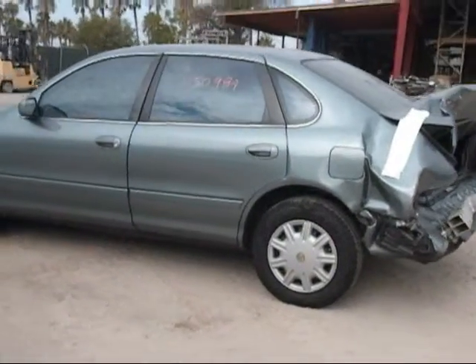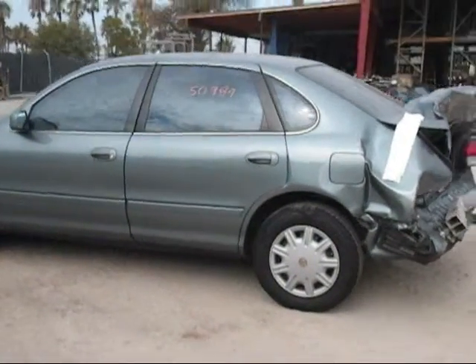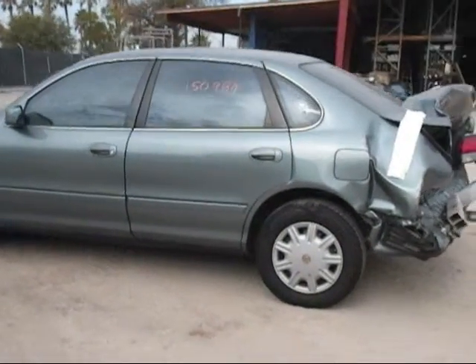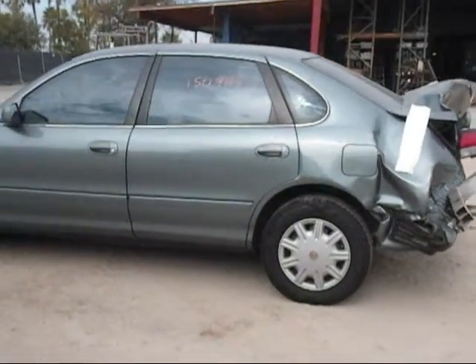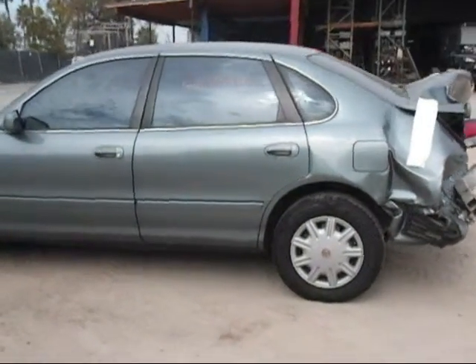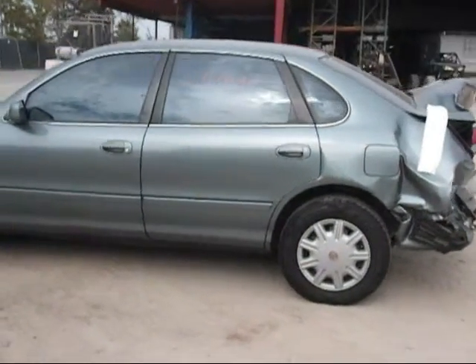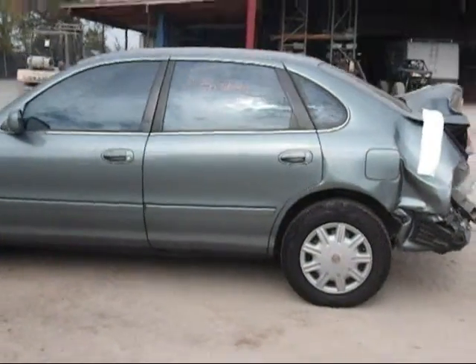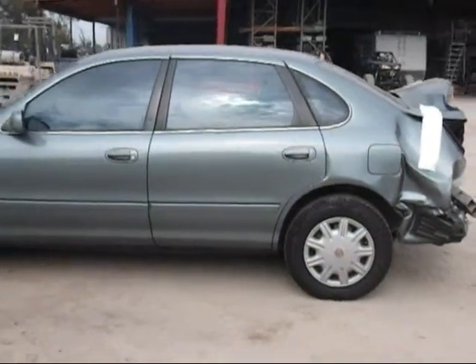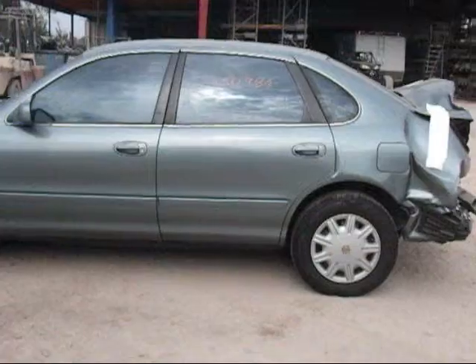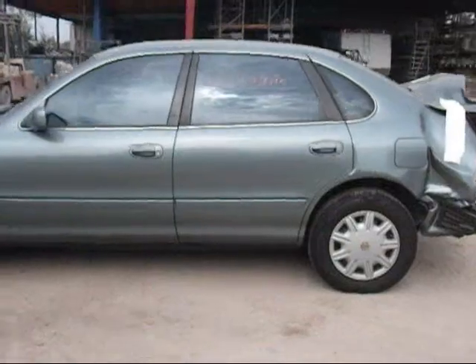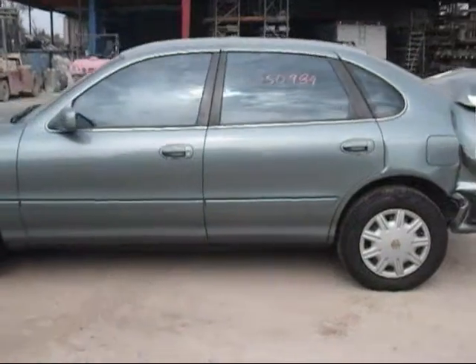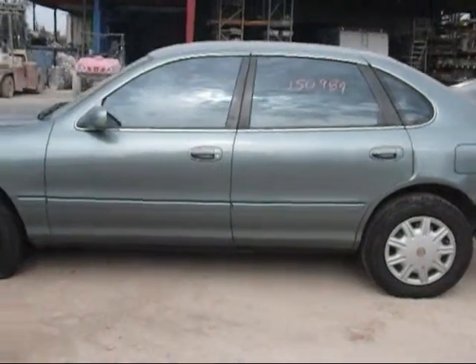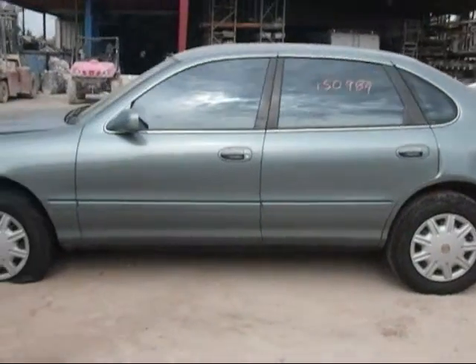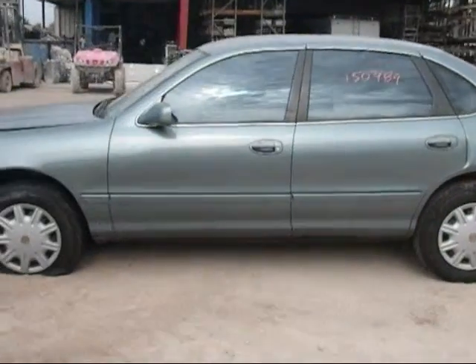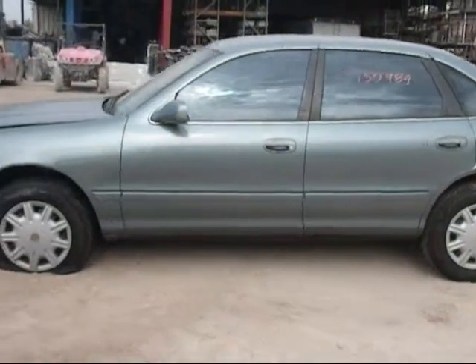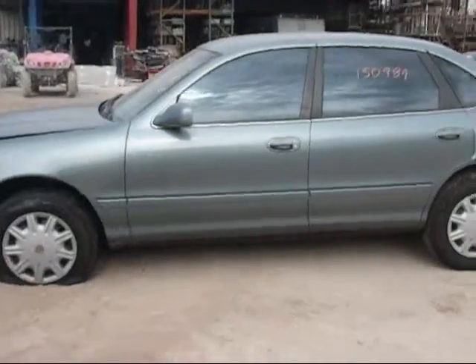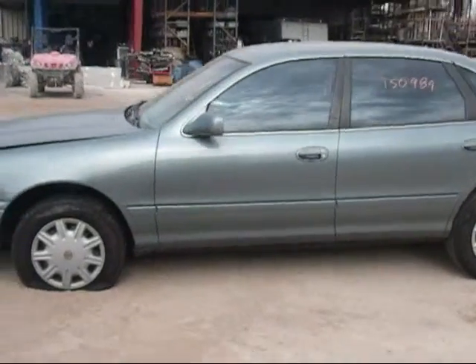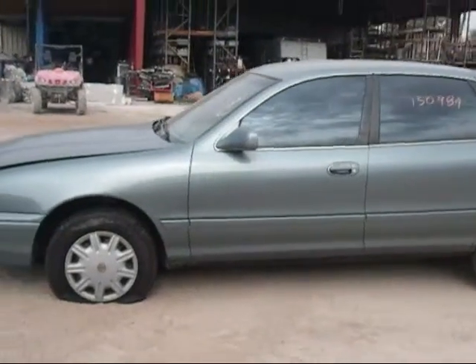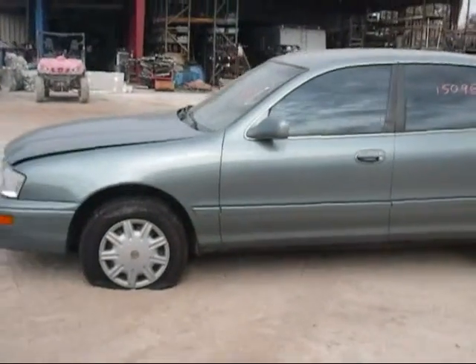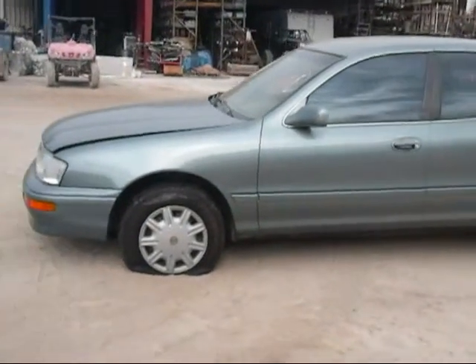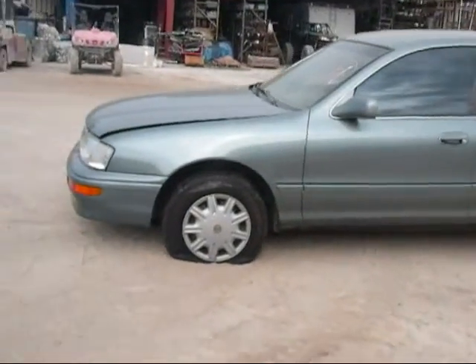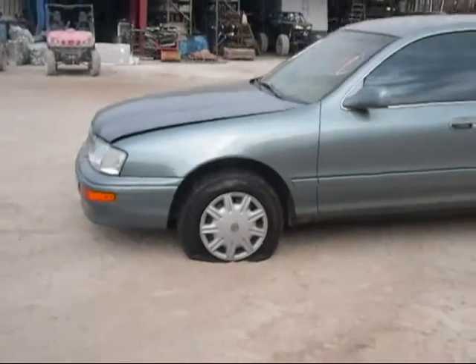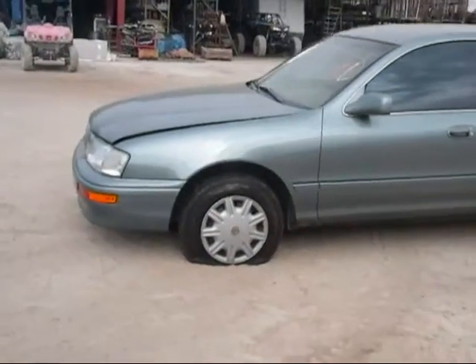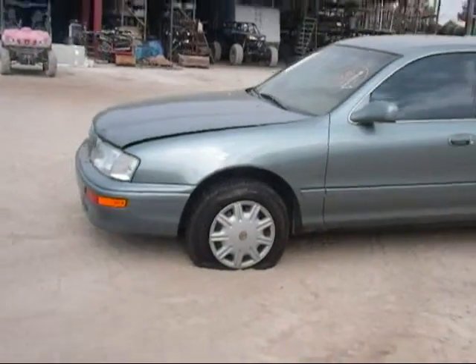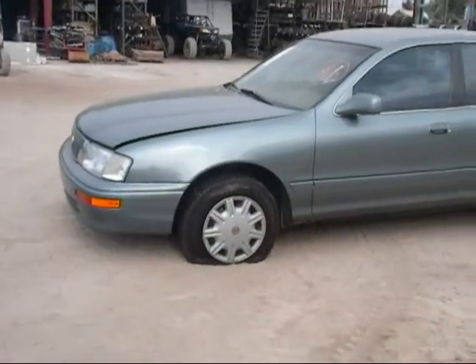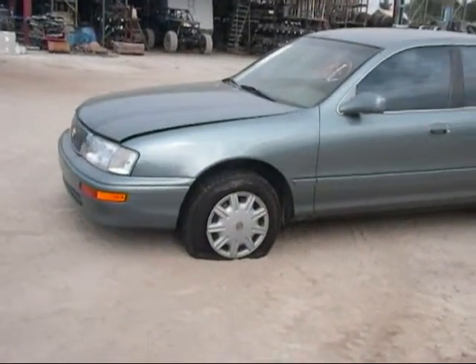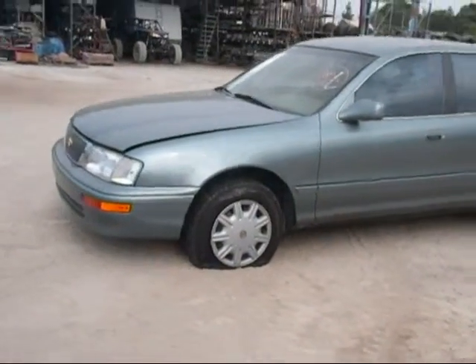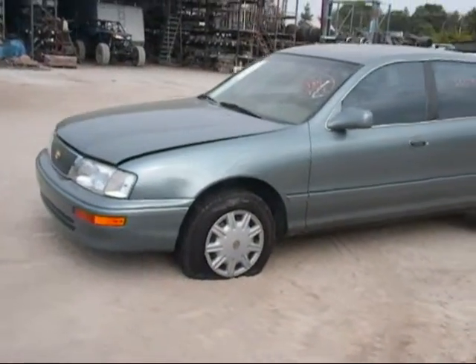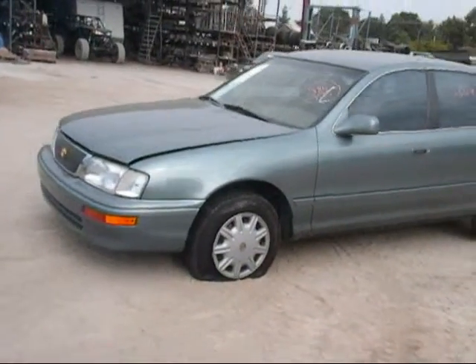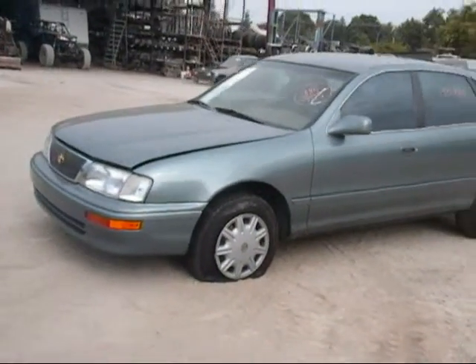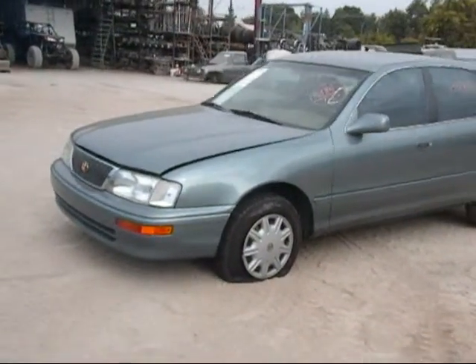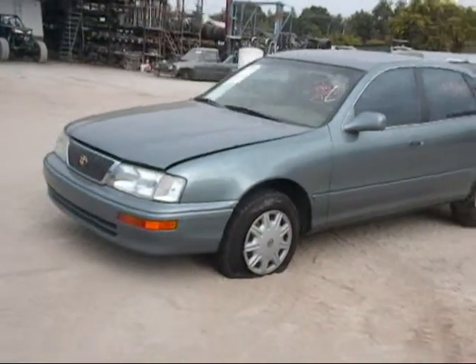The rear driver side door is in good condition, the driver side door is in good condition, and the driver side fender is in good condition.